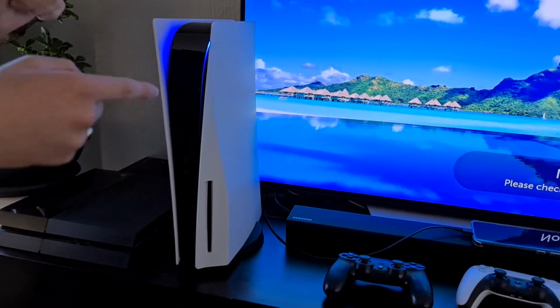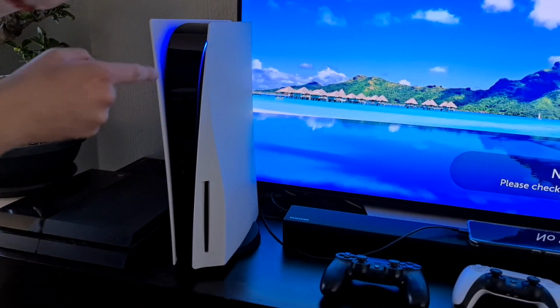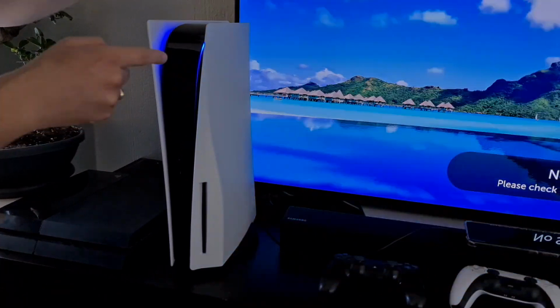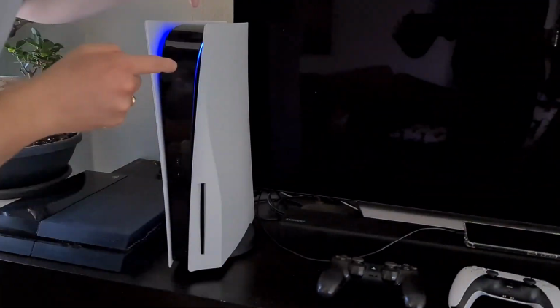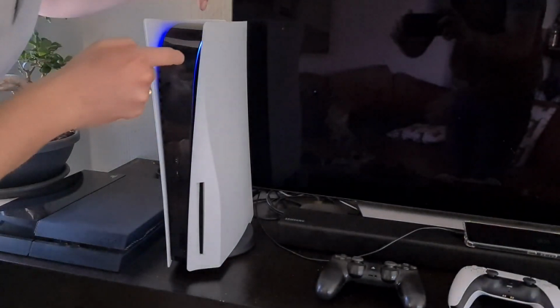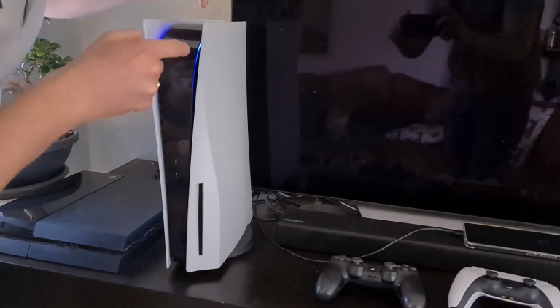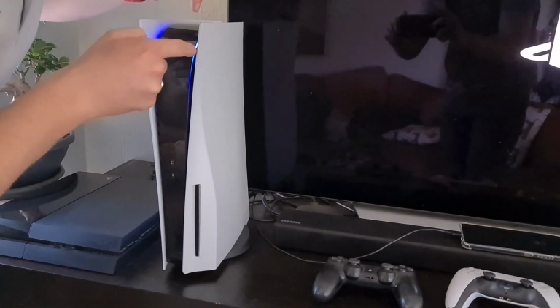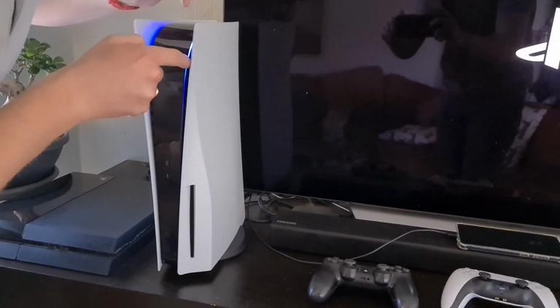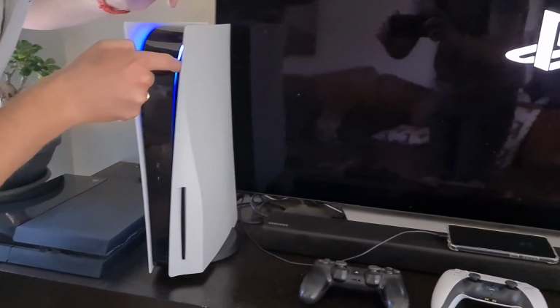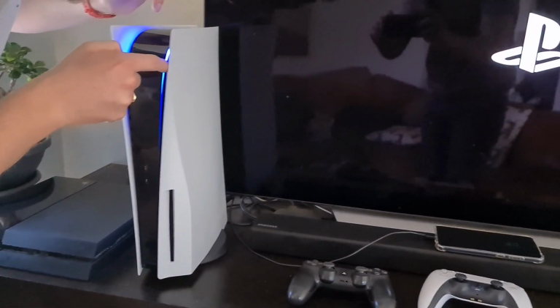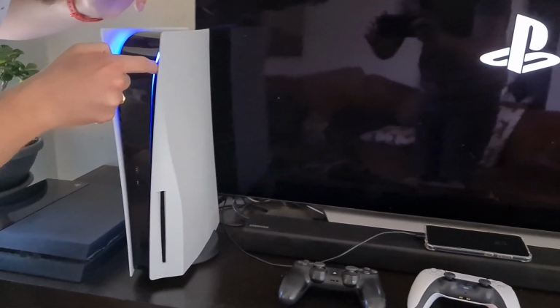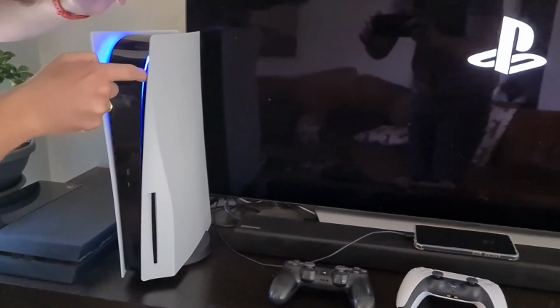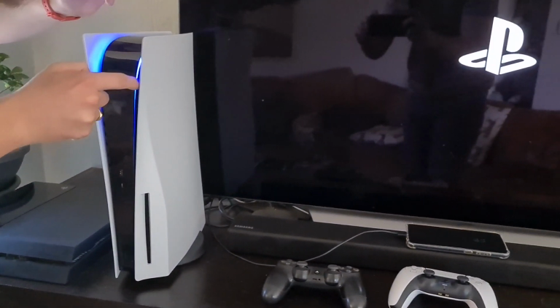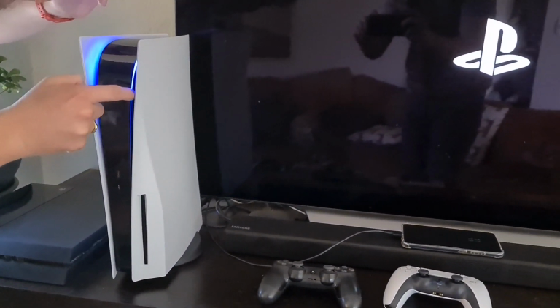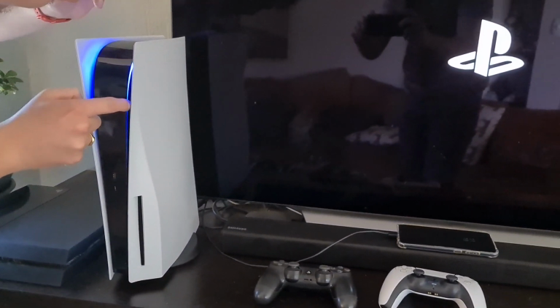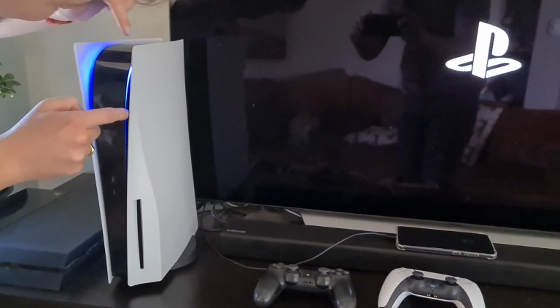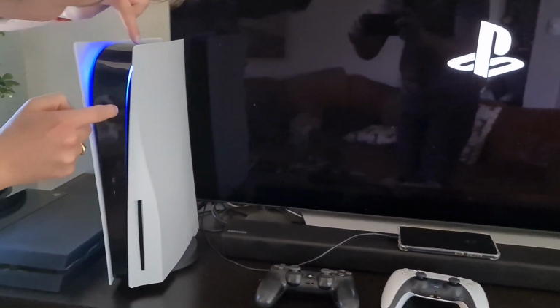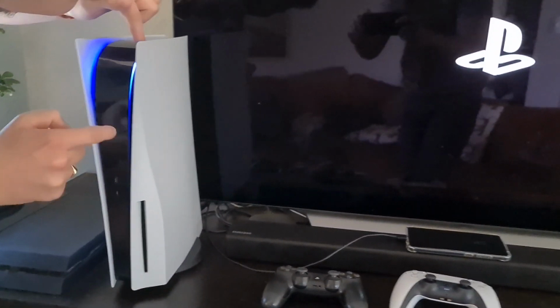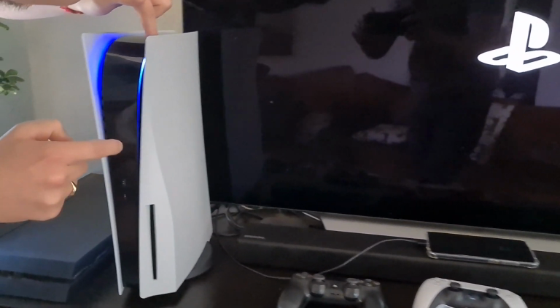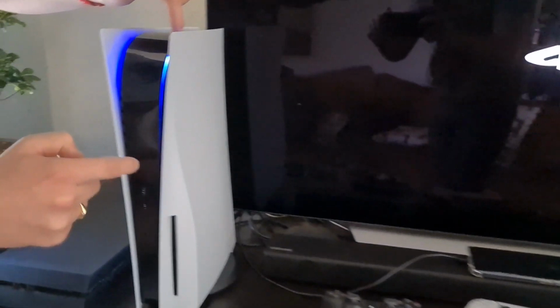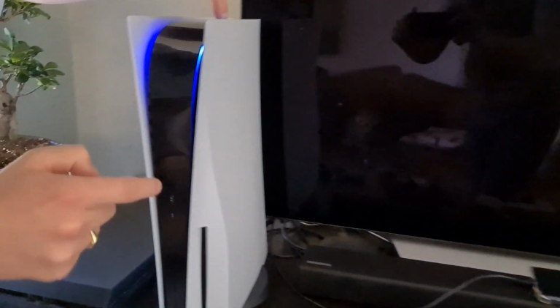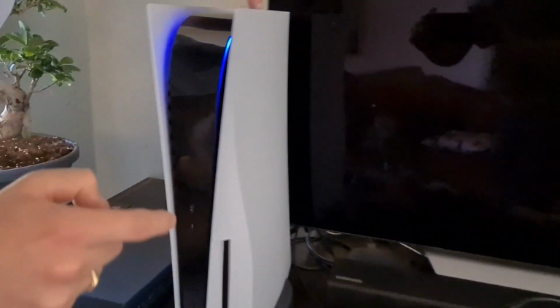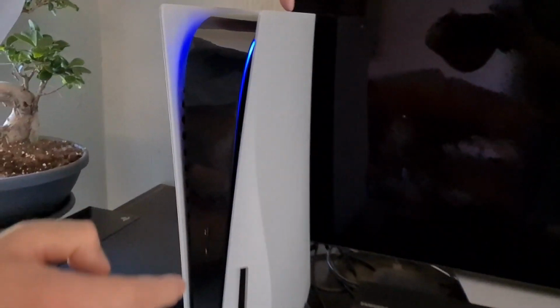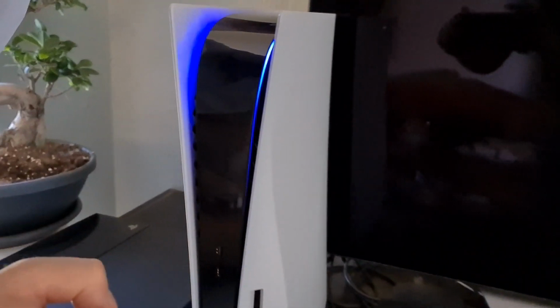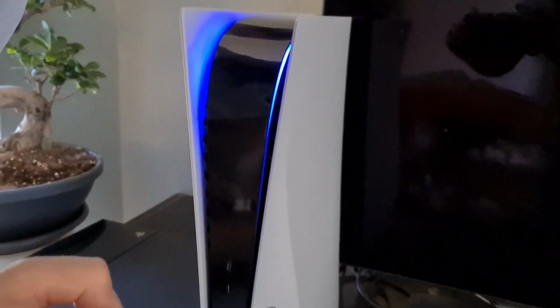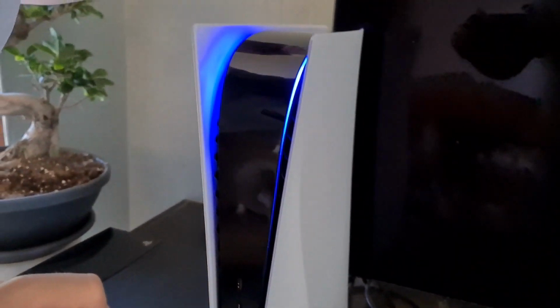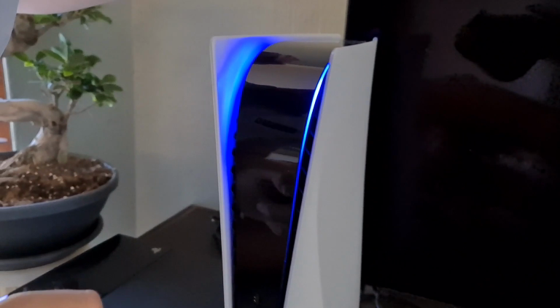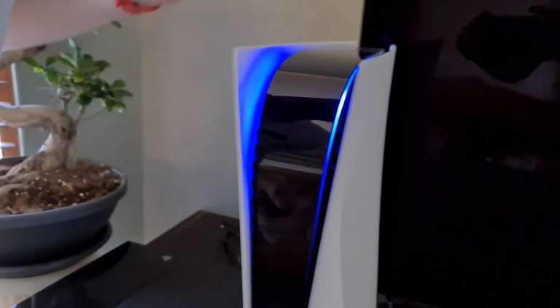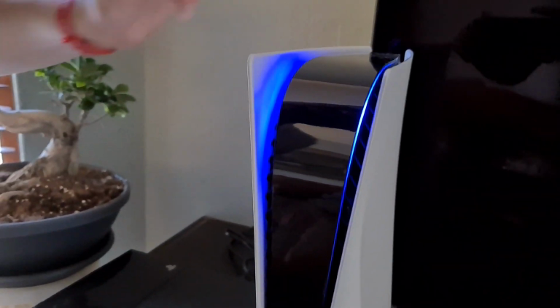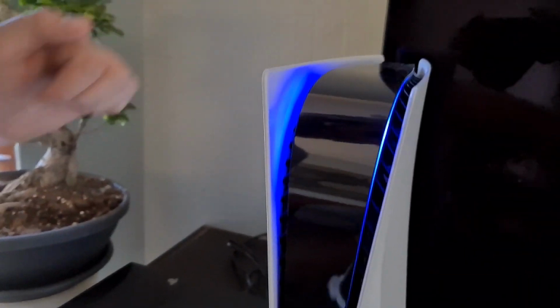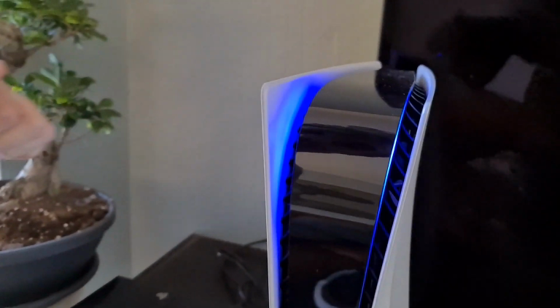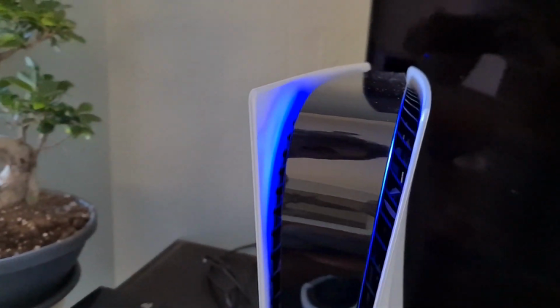The LED is like built into this. It's like on the line. How cool is that?